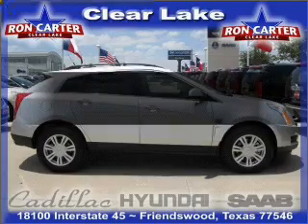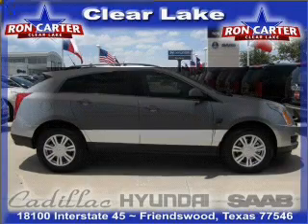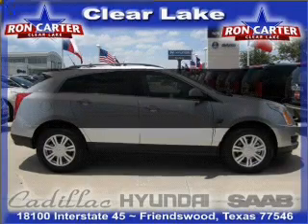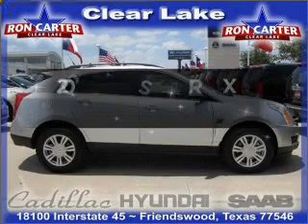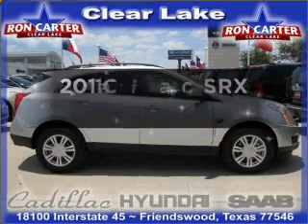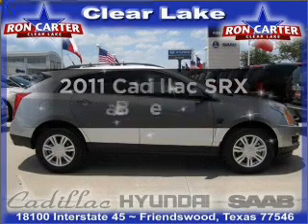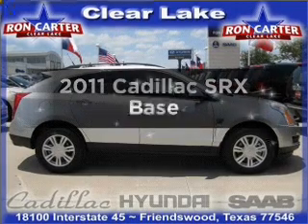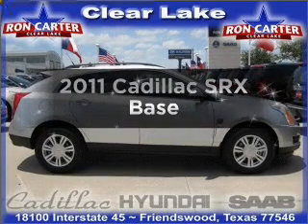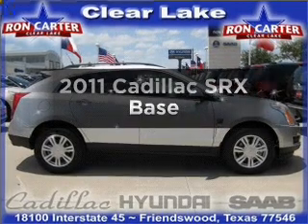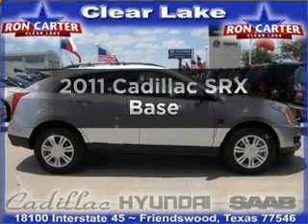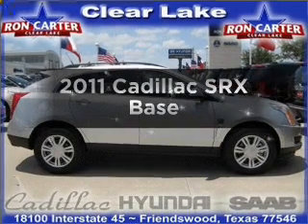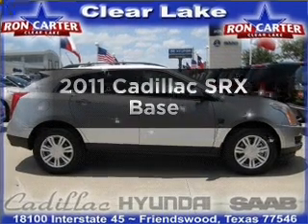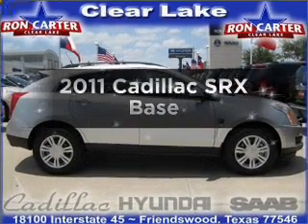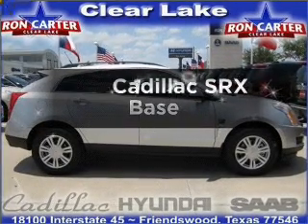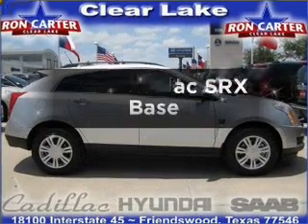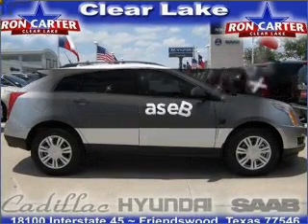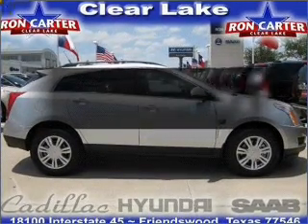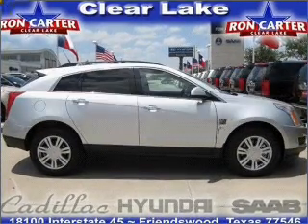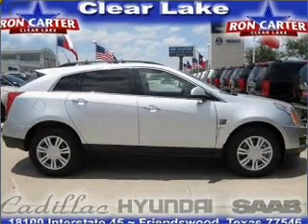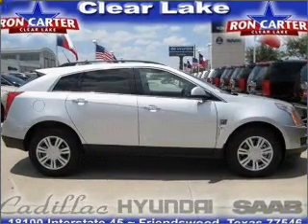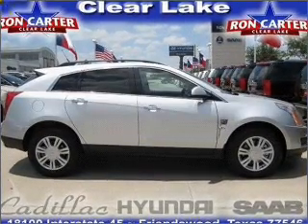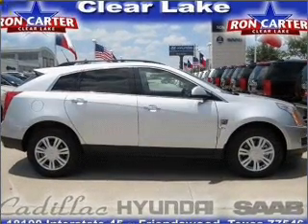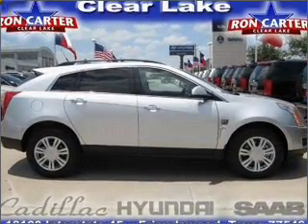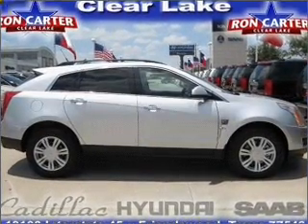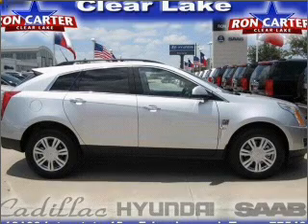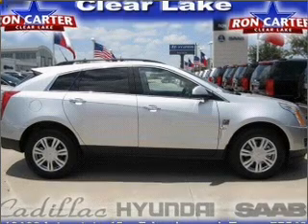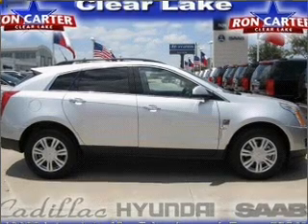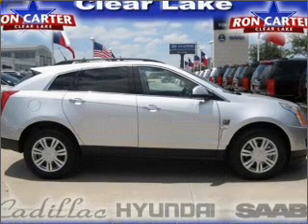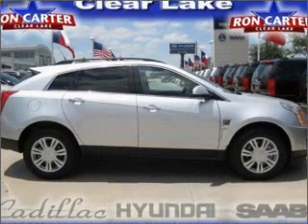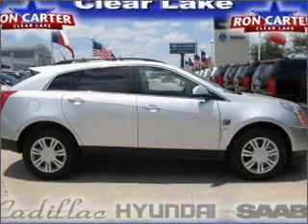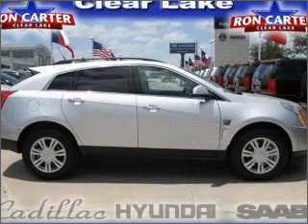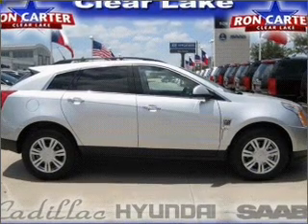Check out this 2011 Cadillac SRX. If you're looking for an automobile with great attributes, look no further.